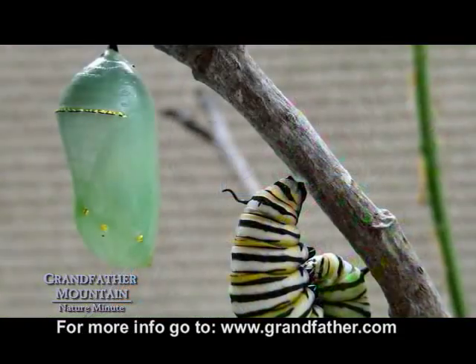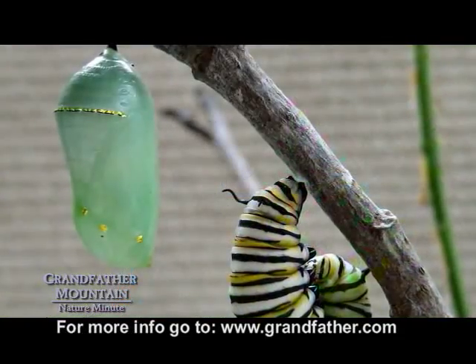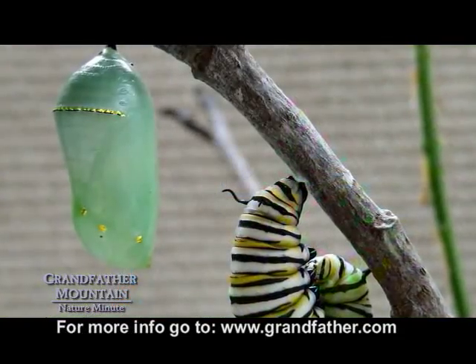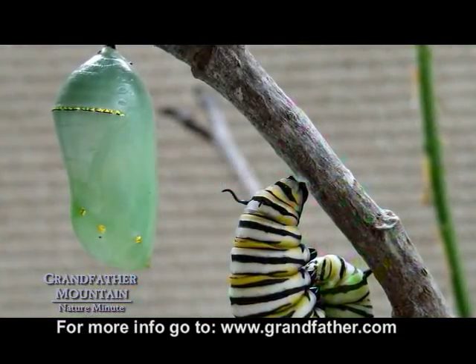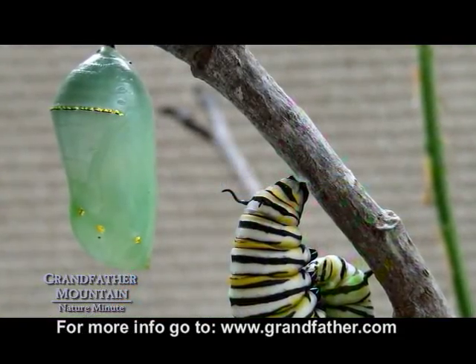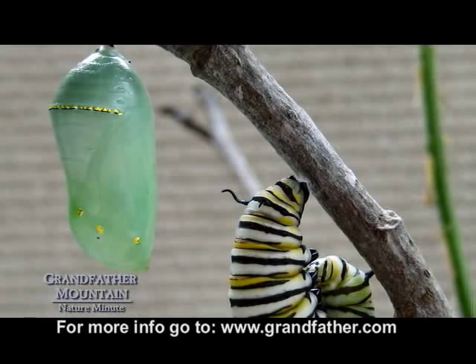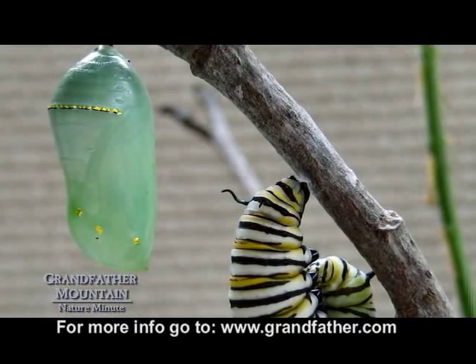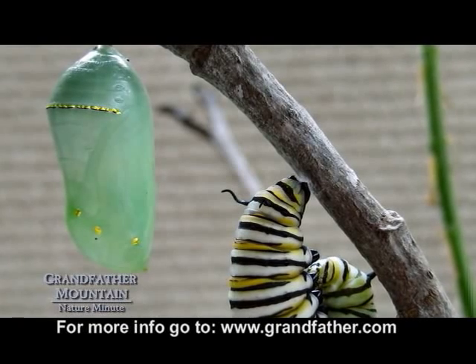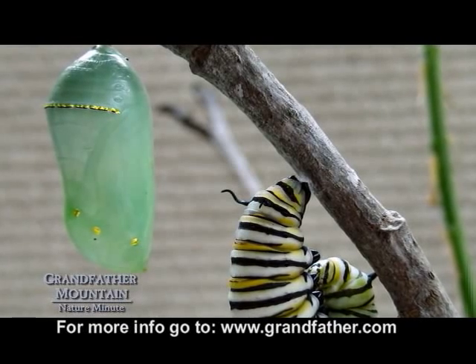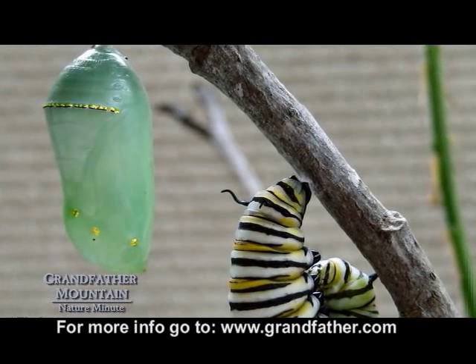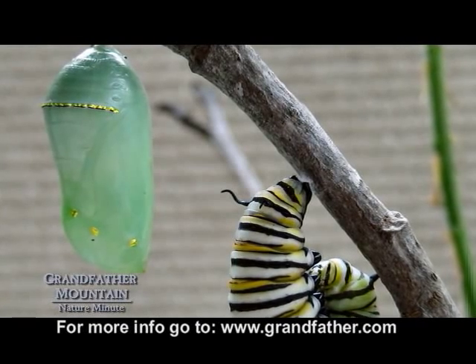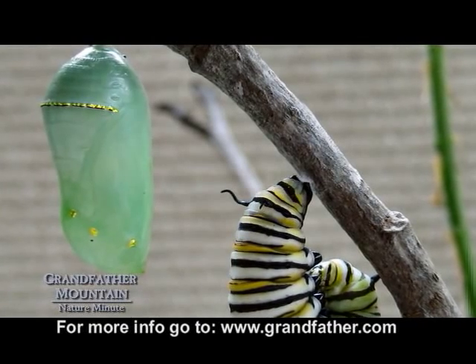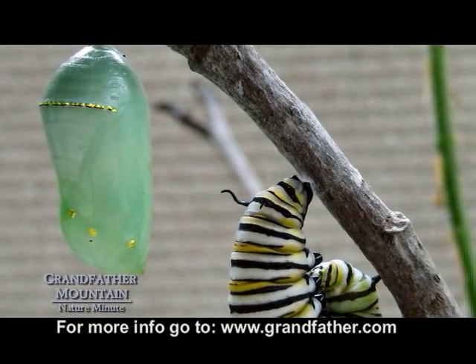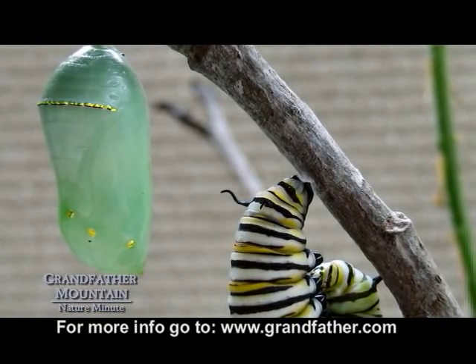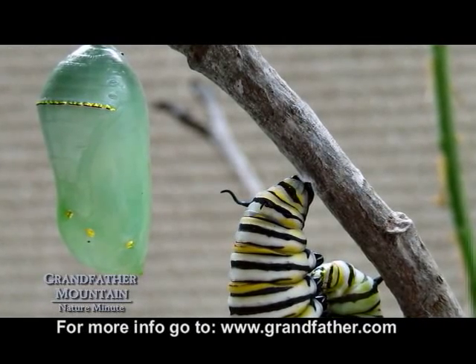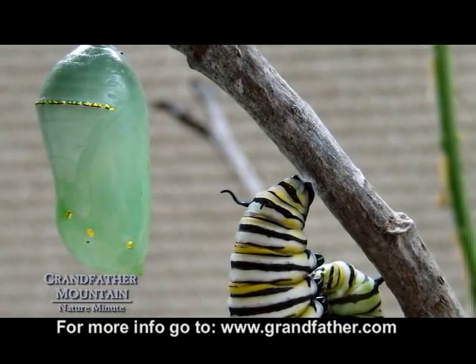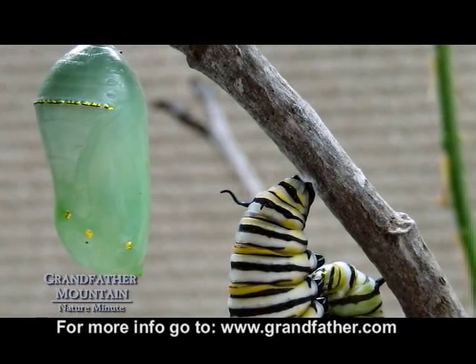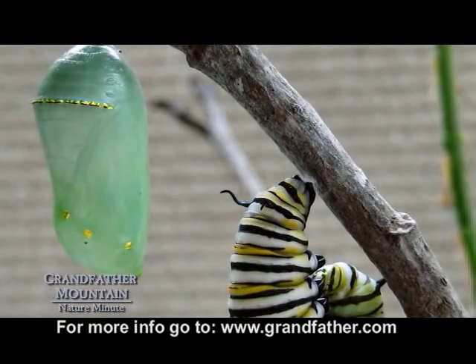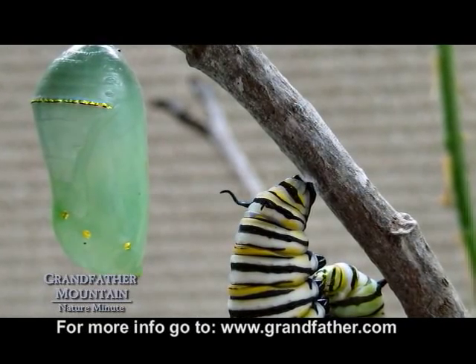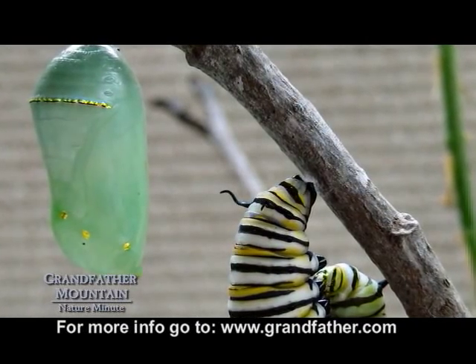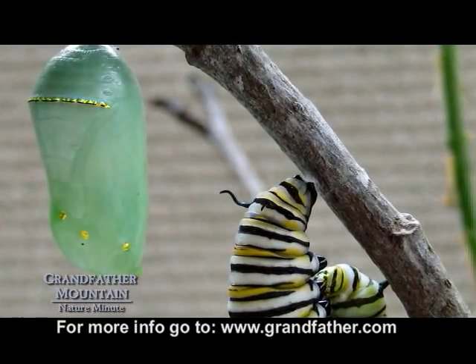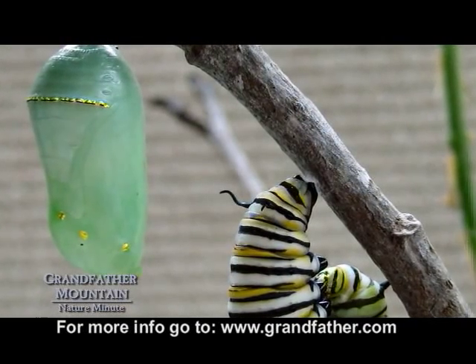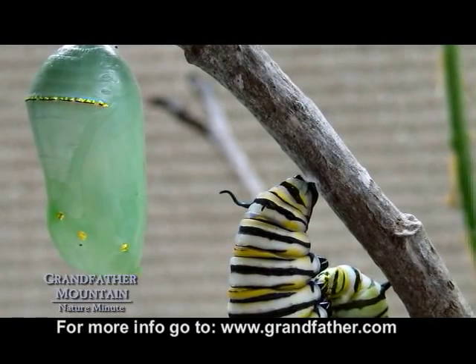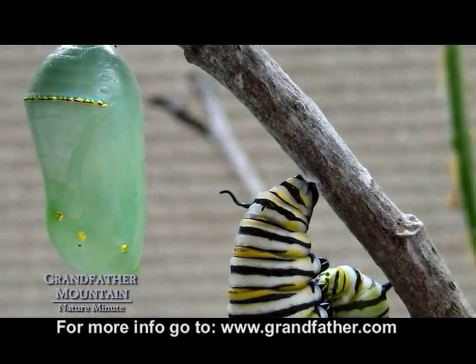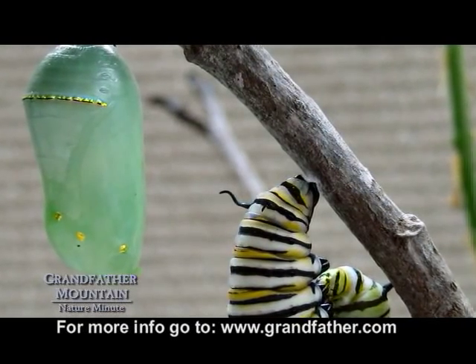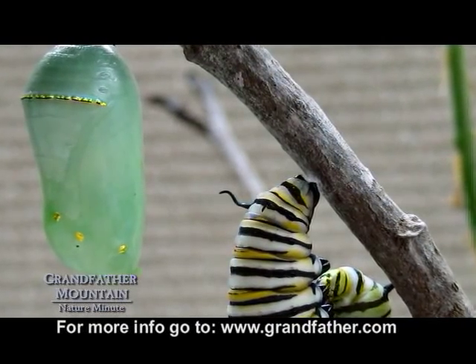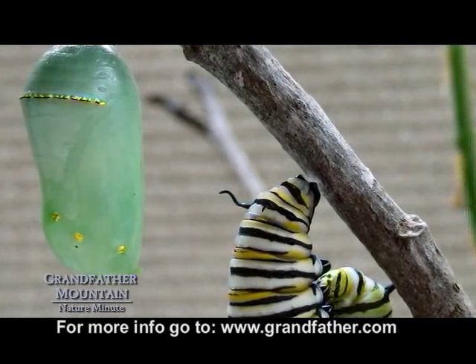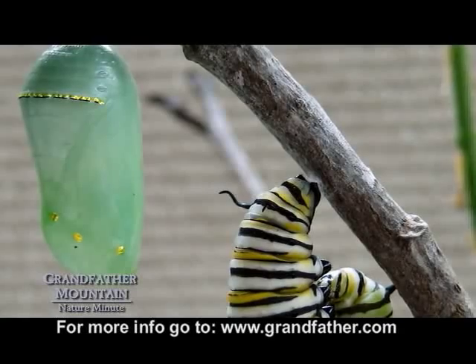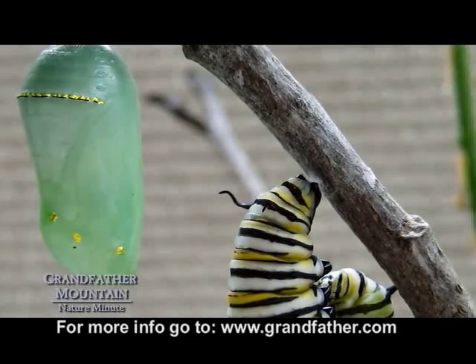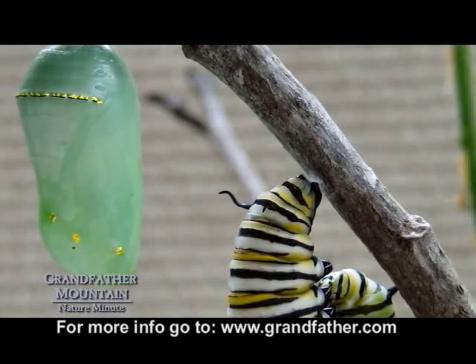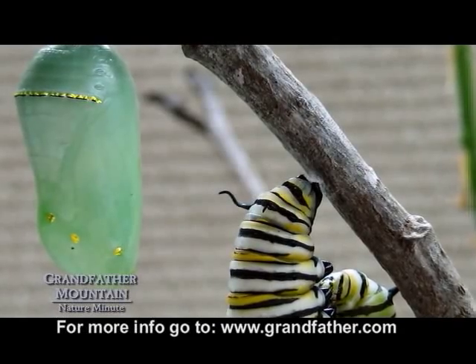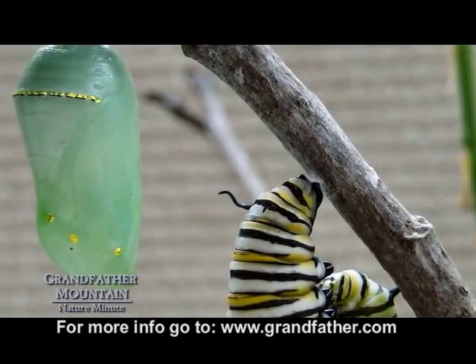Here at Grandfather Mountain, we've been raising monarch caterpillars since mid-August and we're getting ready to release them for their journey to Mexico.